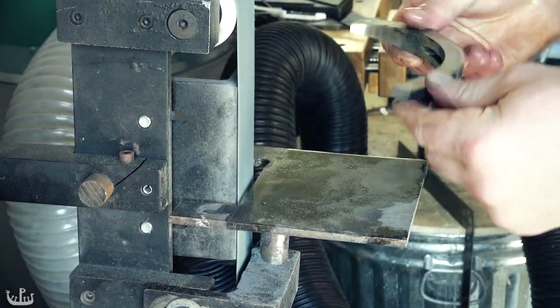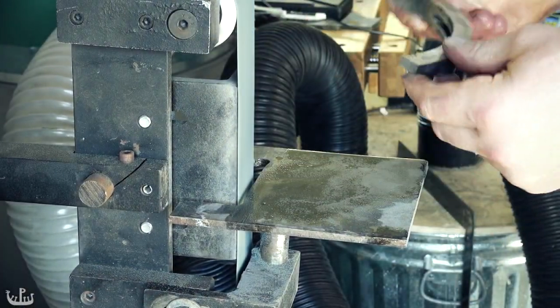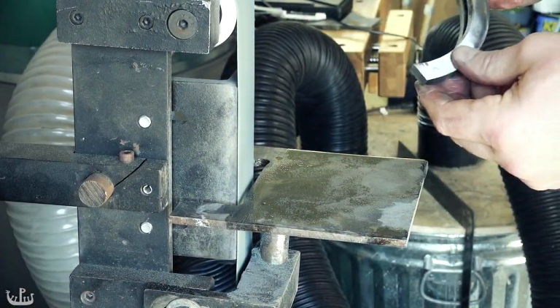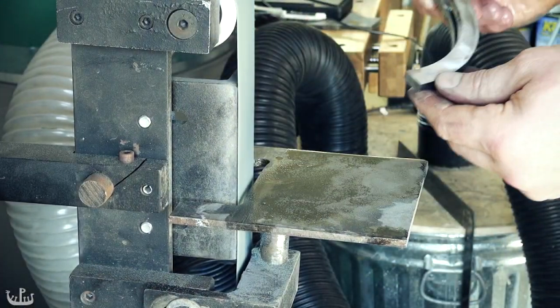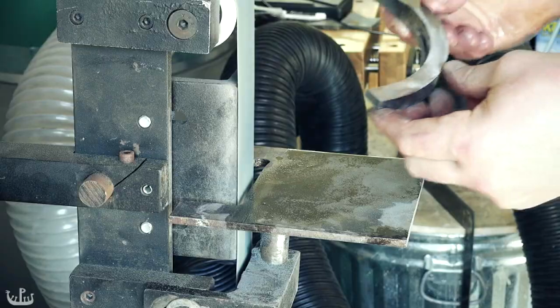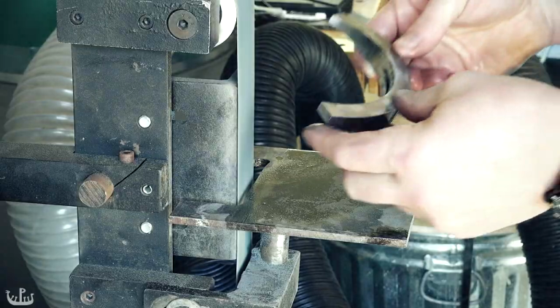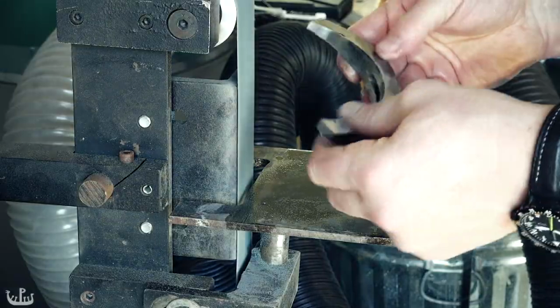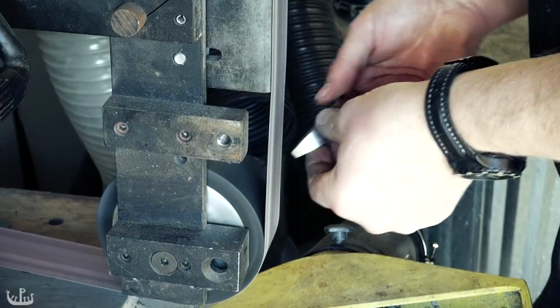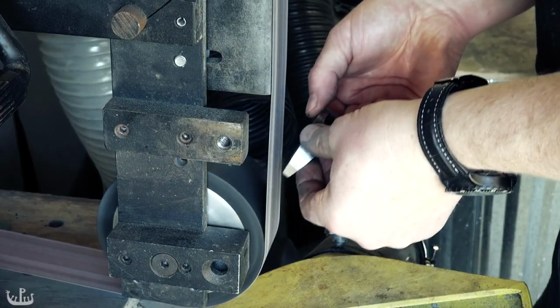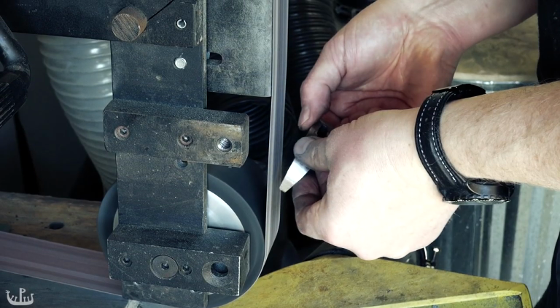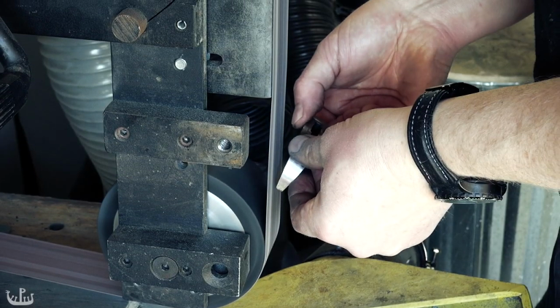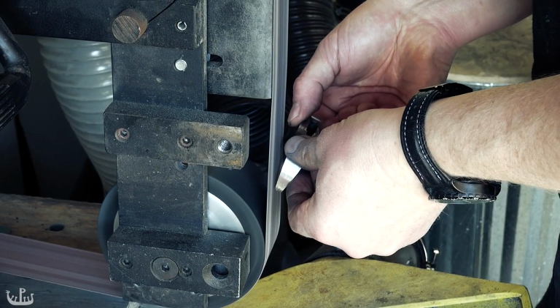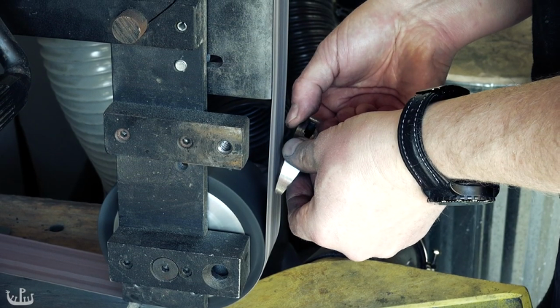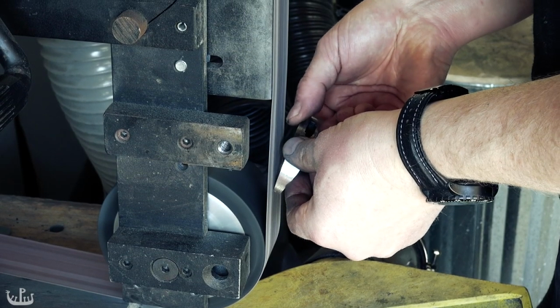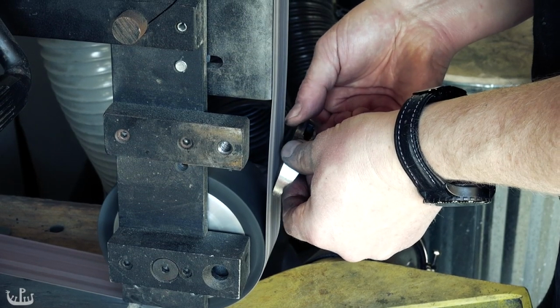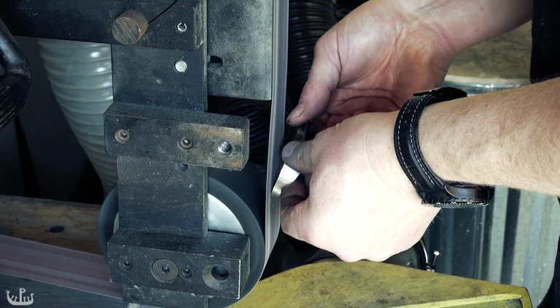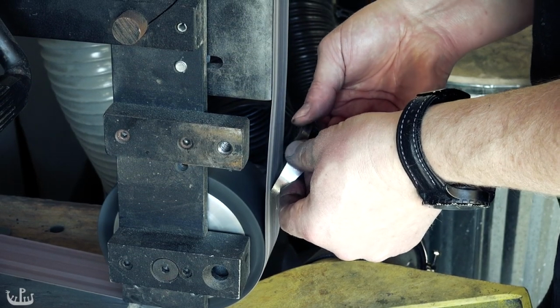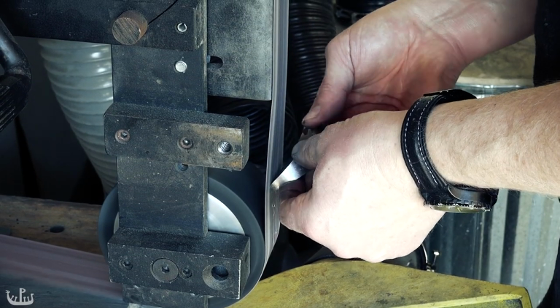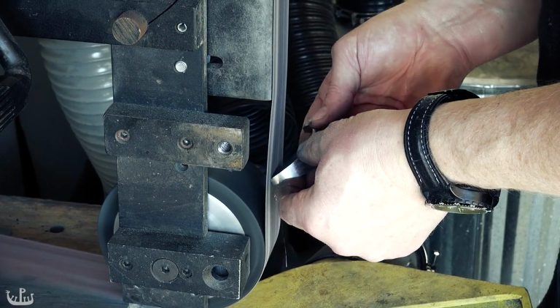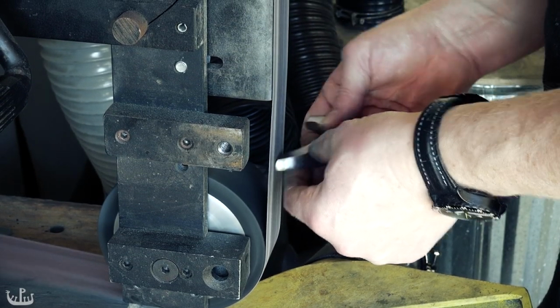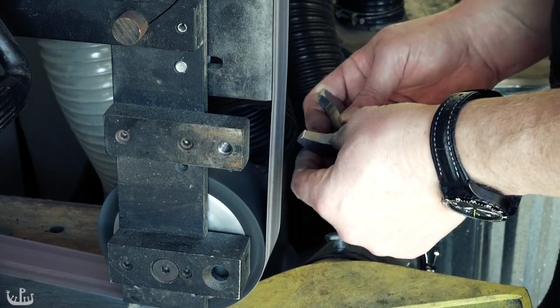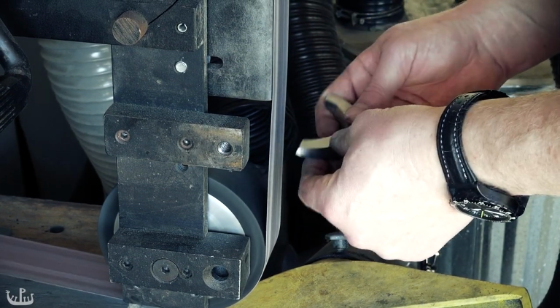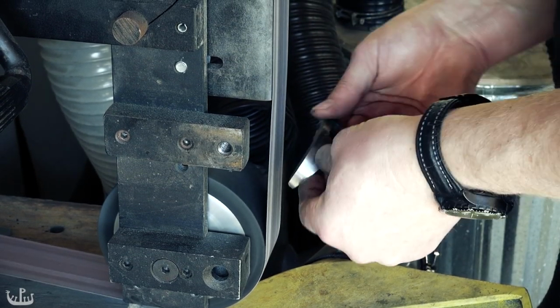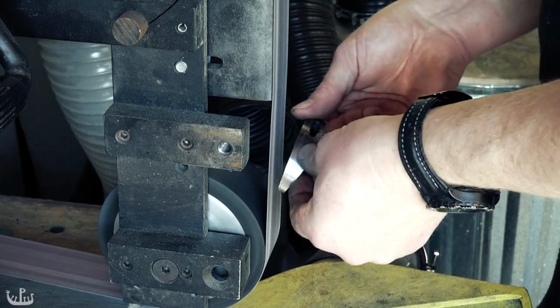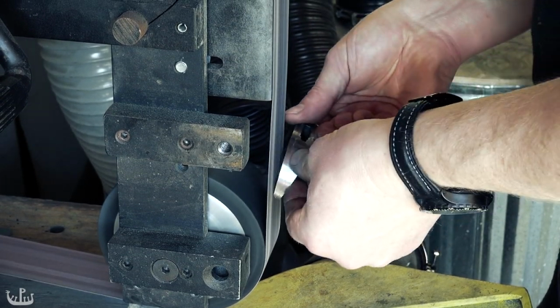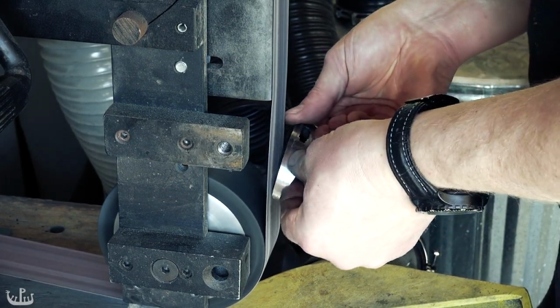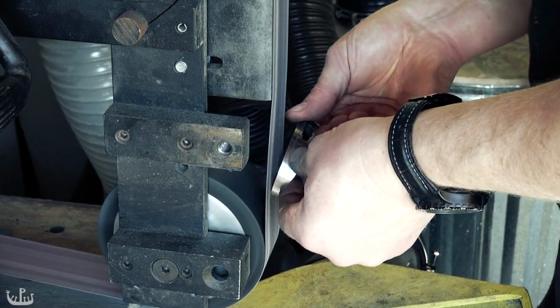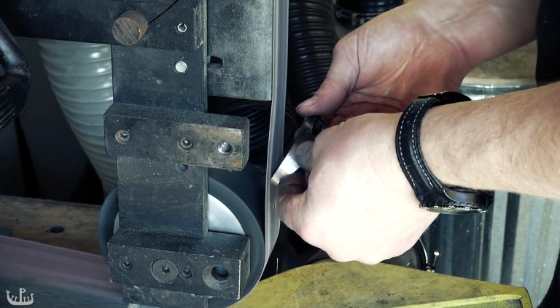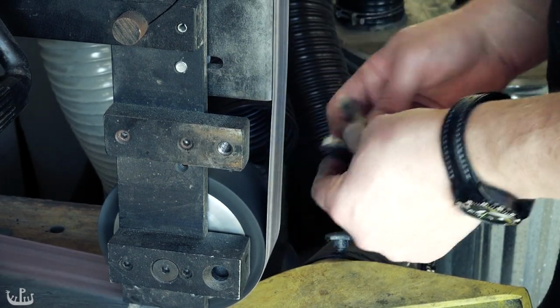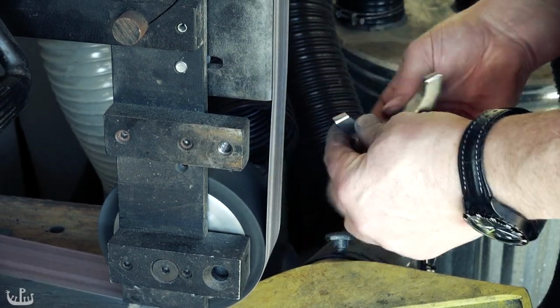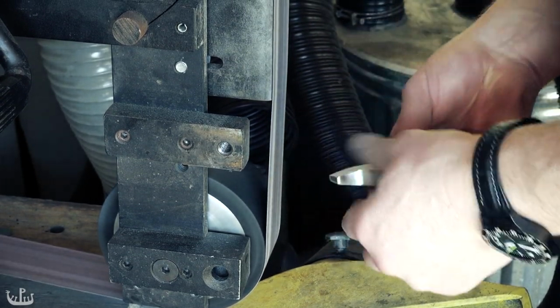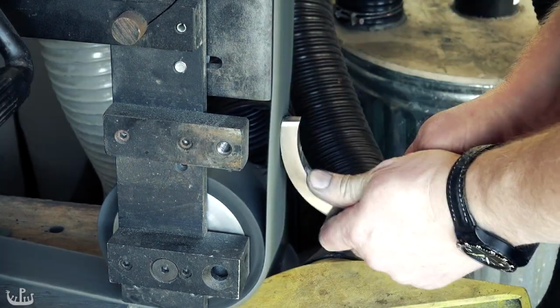I use the slack belt to gently round the corners of the guards. The end result is very pleasing.